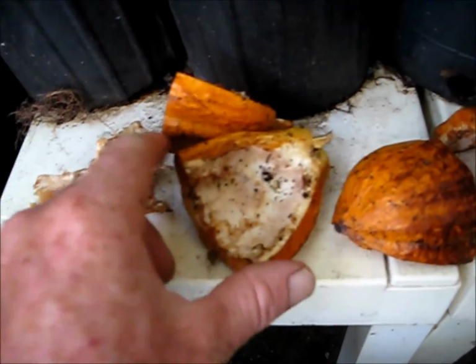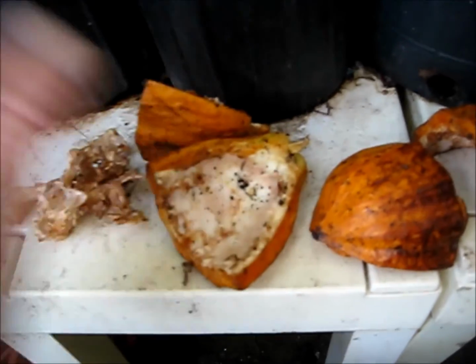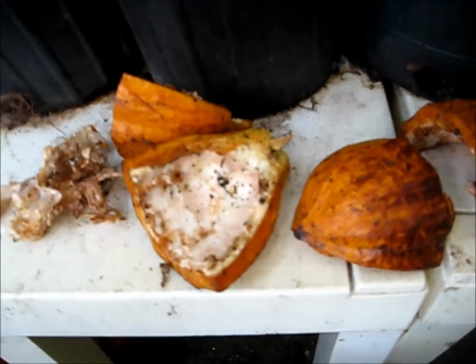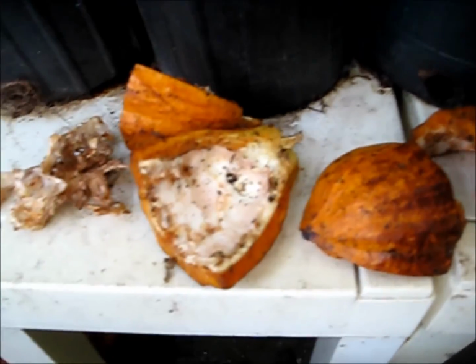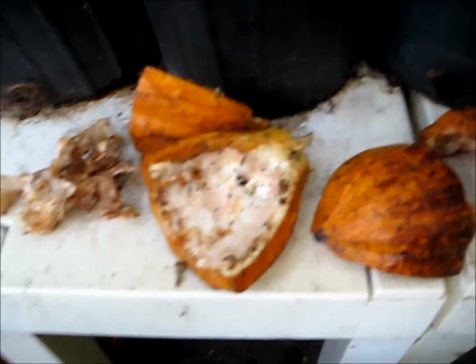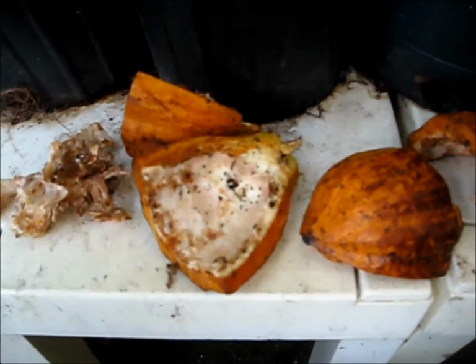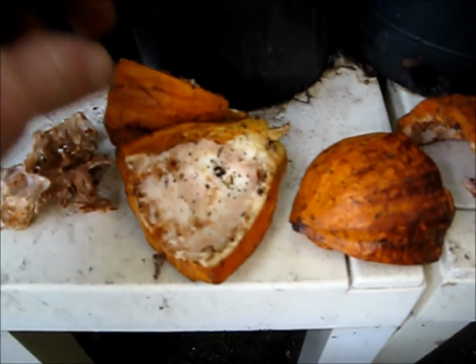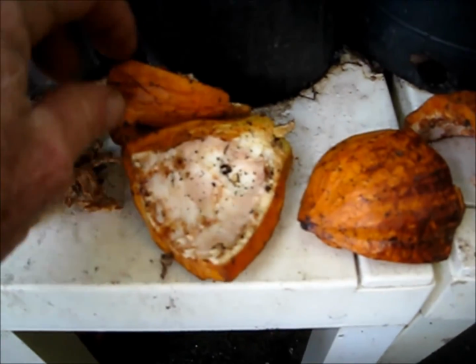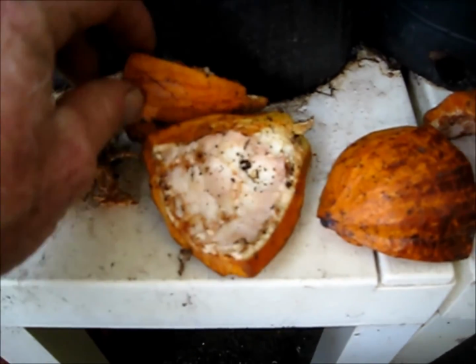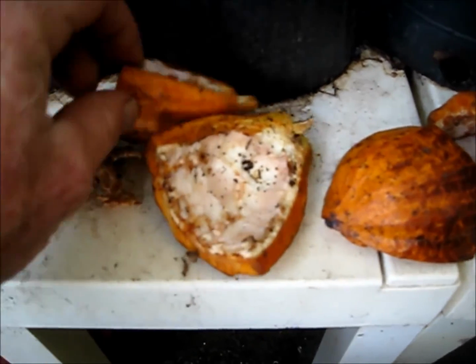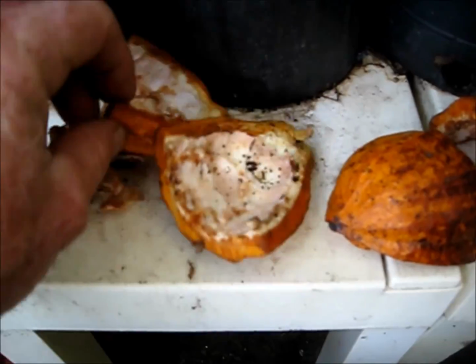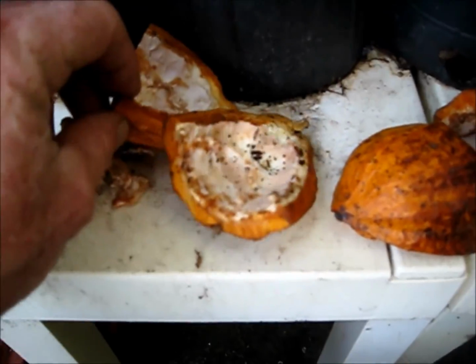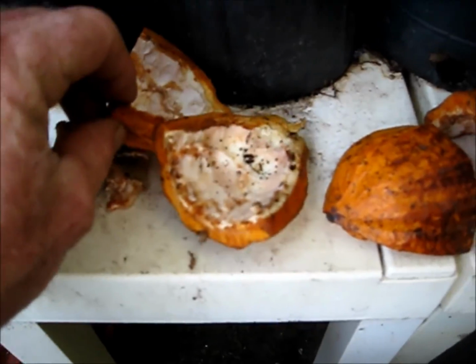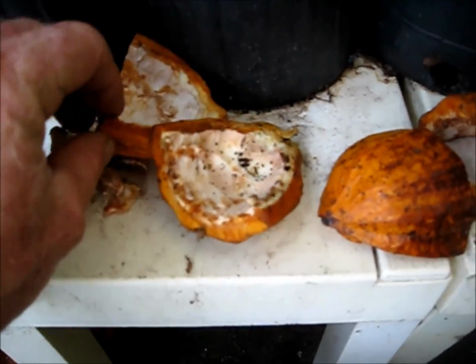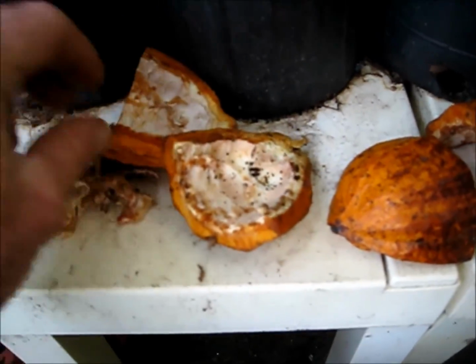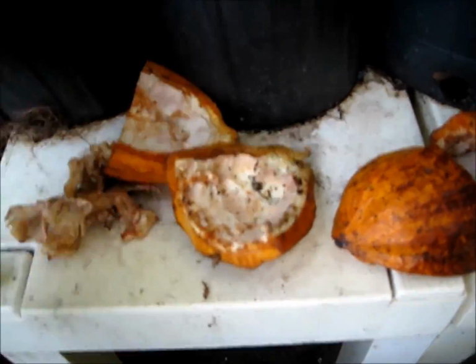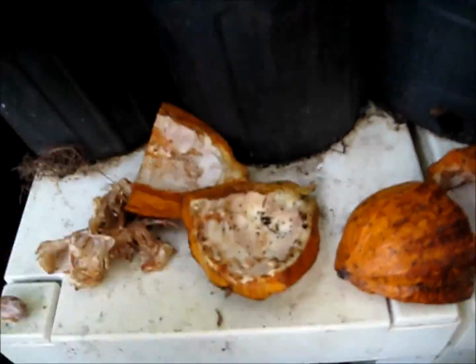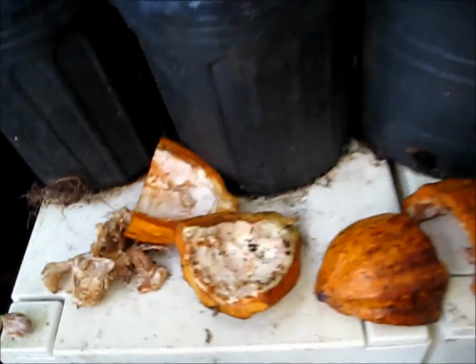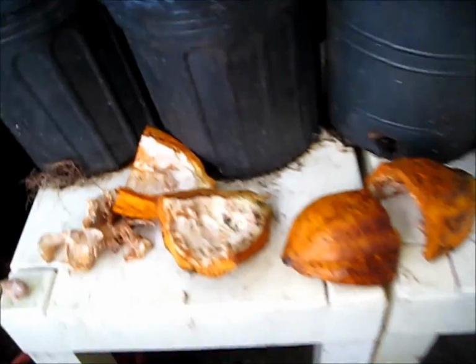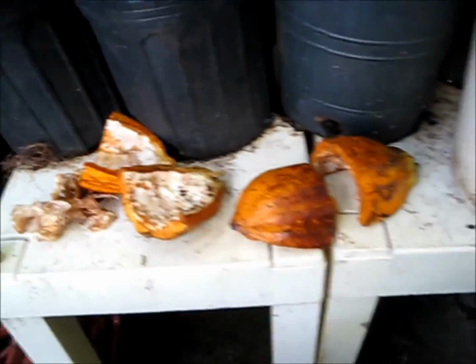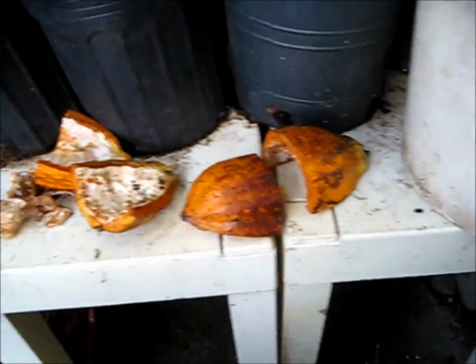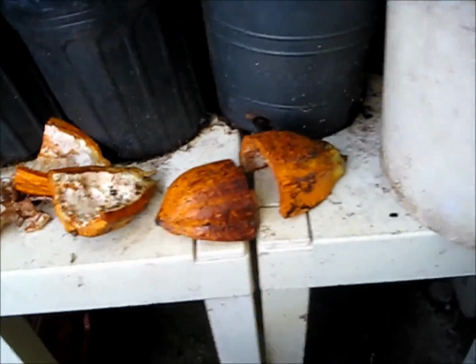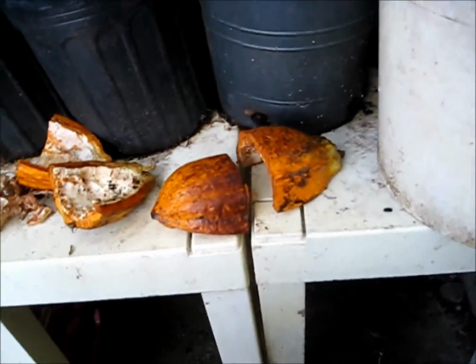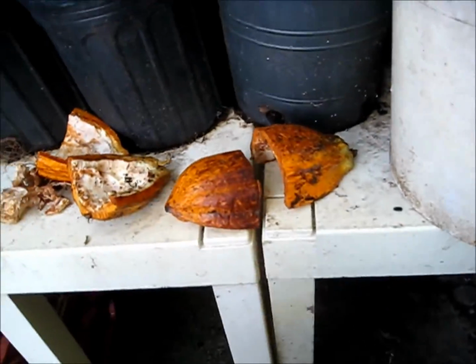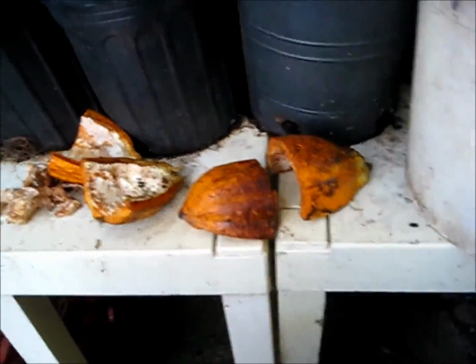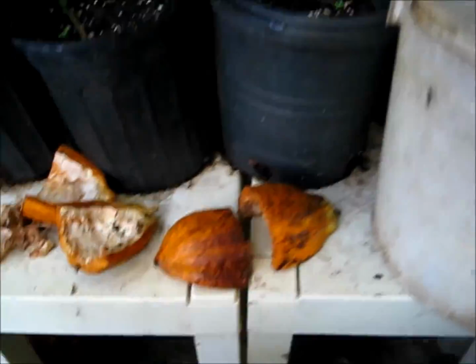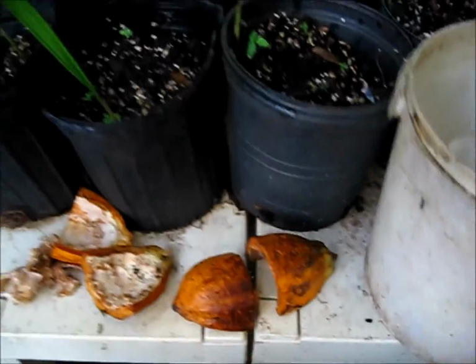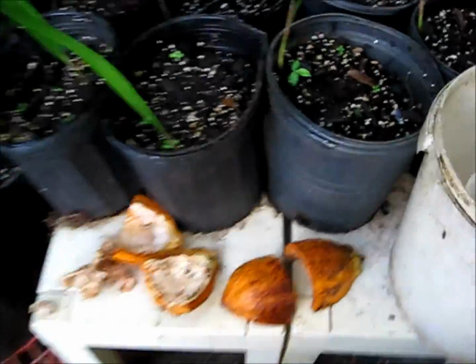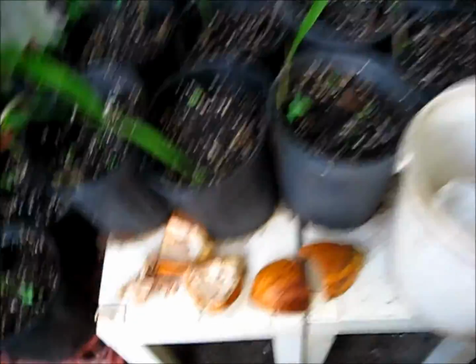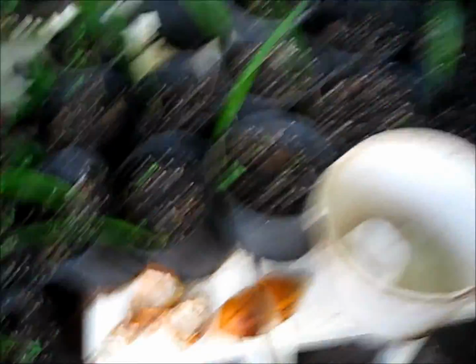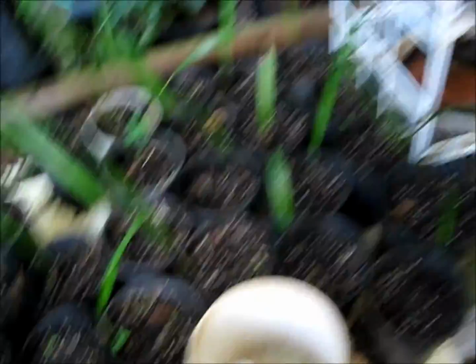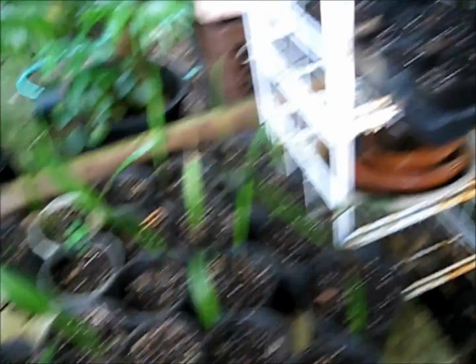I had to sort of cut this pod into quarters to gingerly get all these seeds out. I think I had 37 or 38 seeds total.